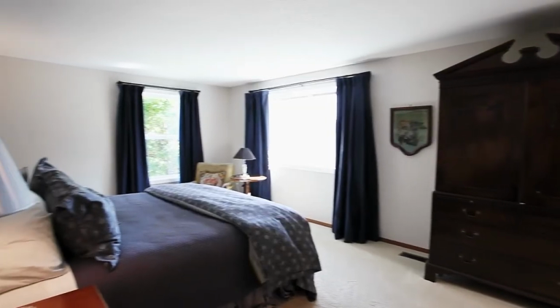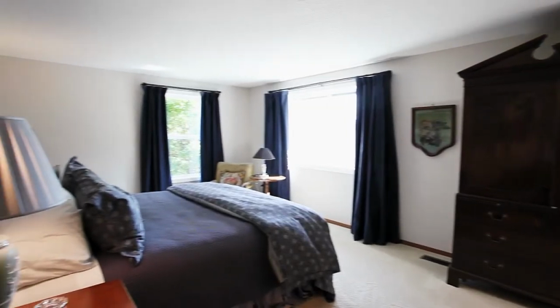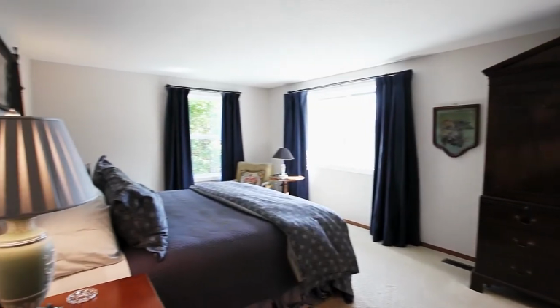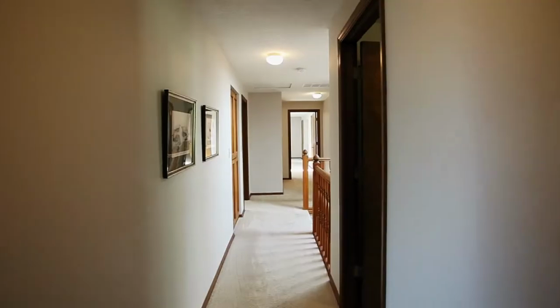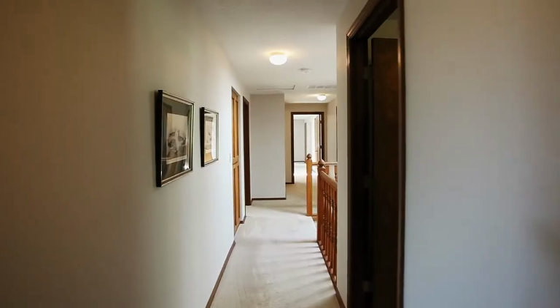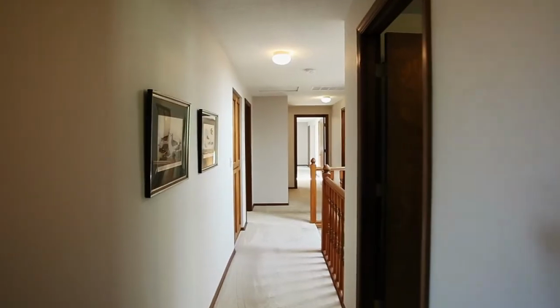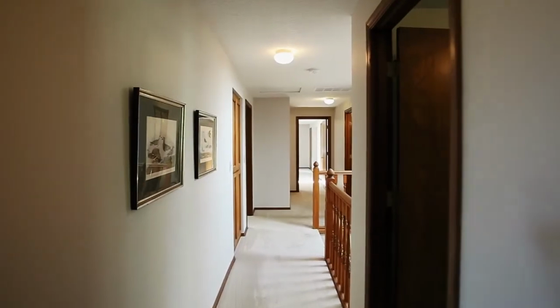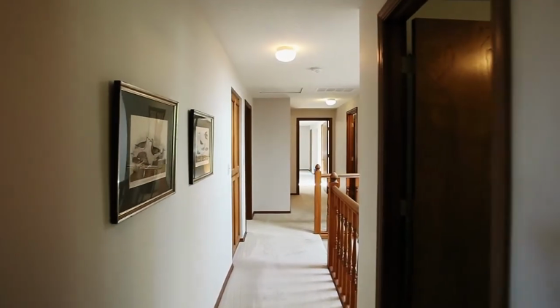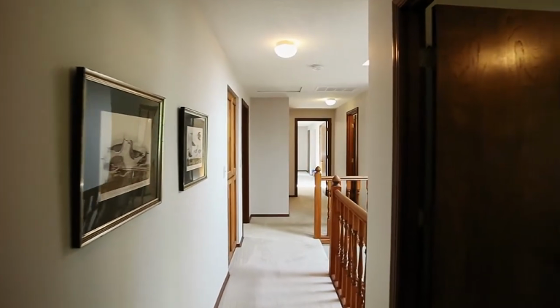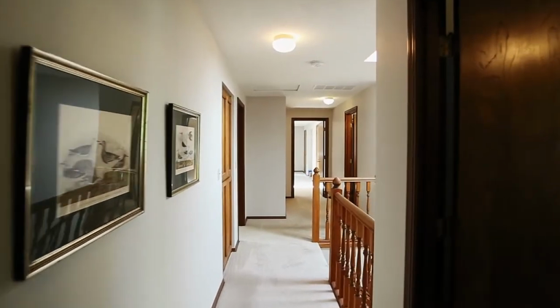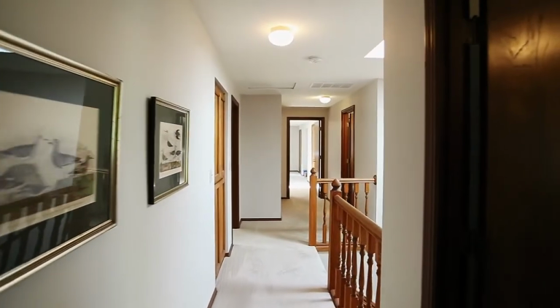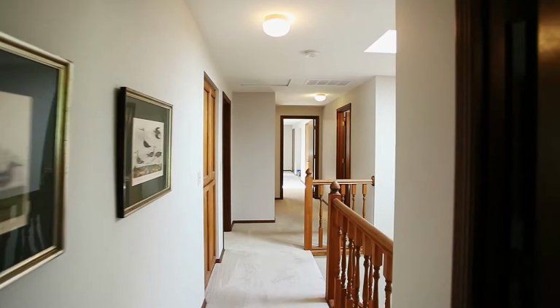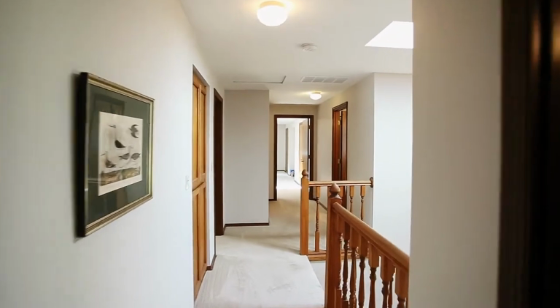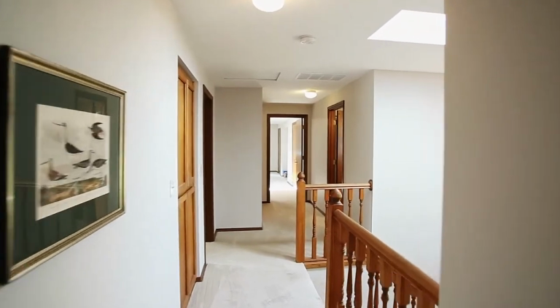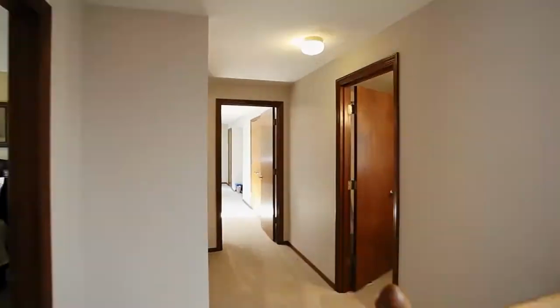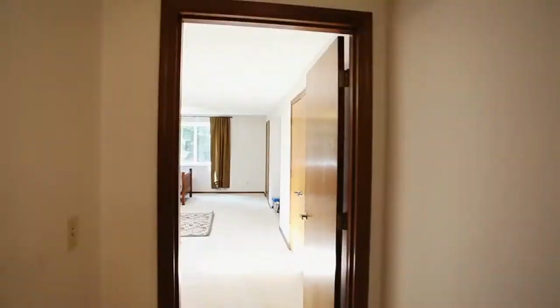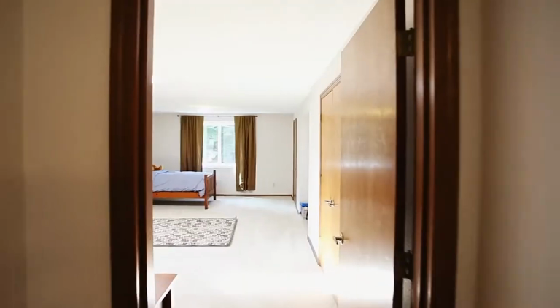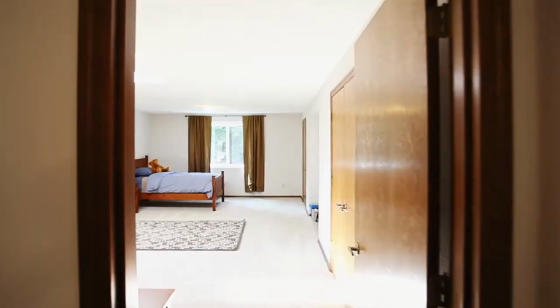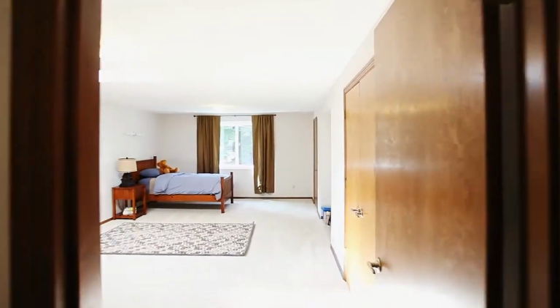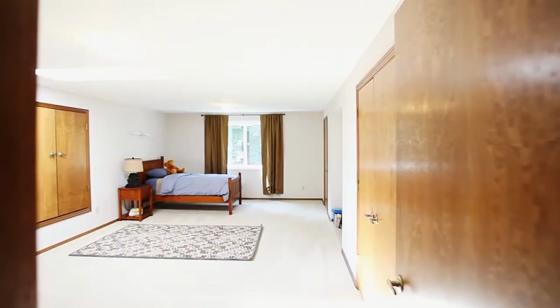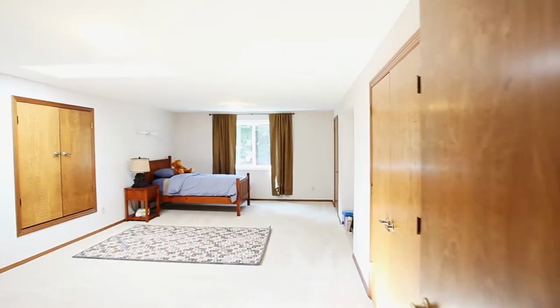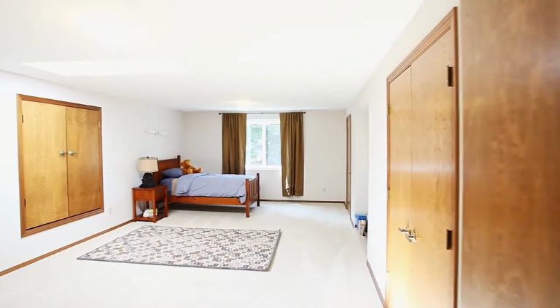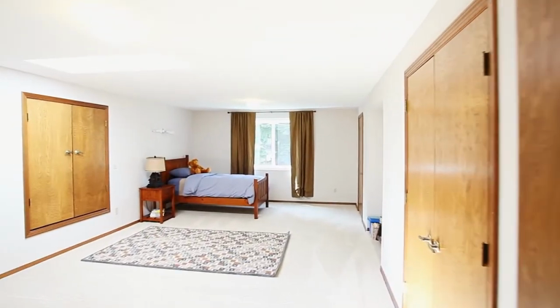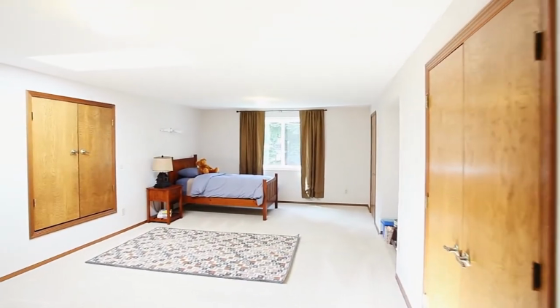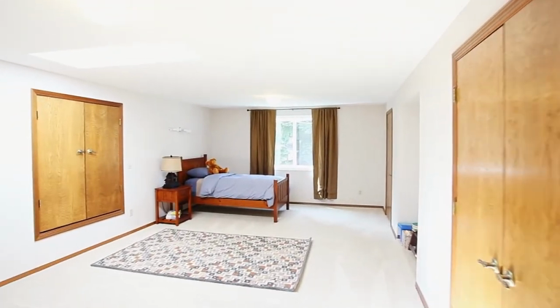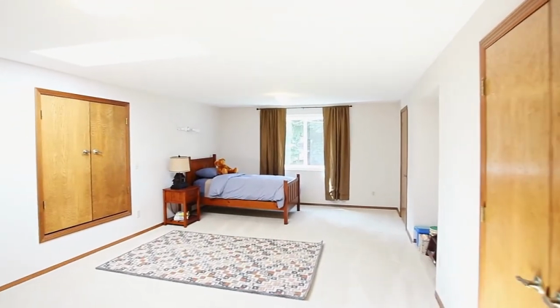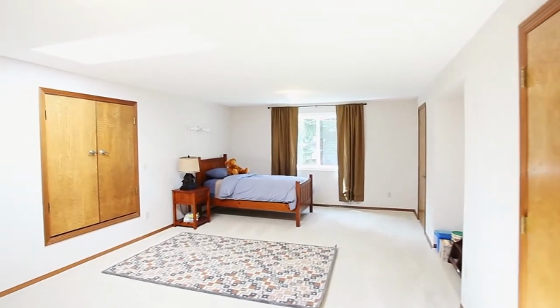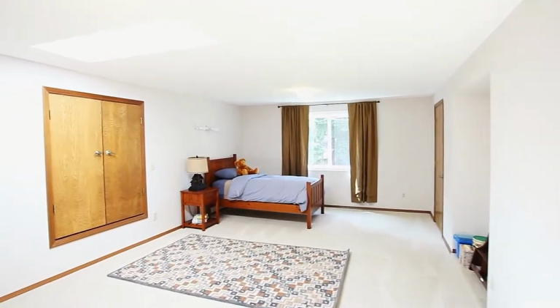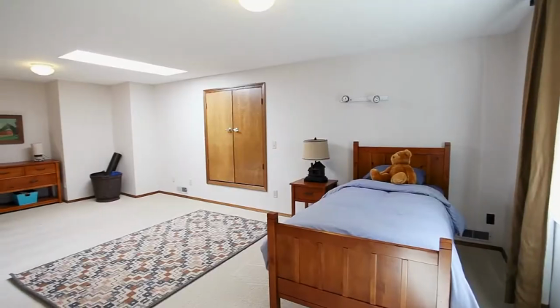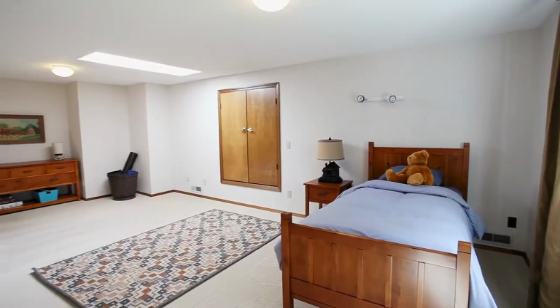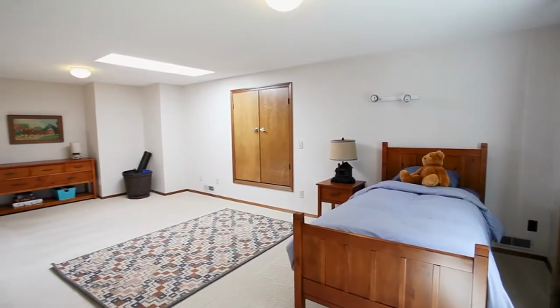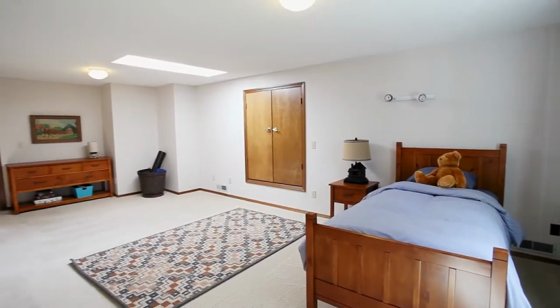There's plenty of space with four or five bedrooms. This could be a bedroom, media, or bonus room.